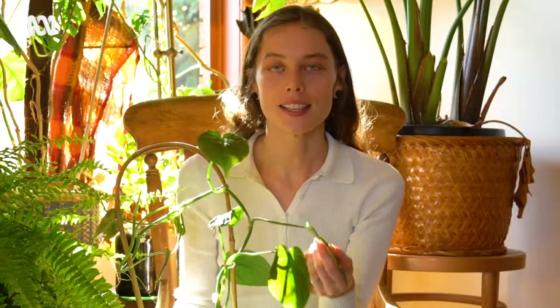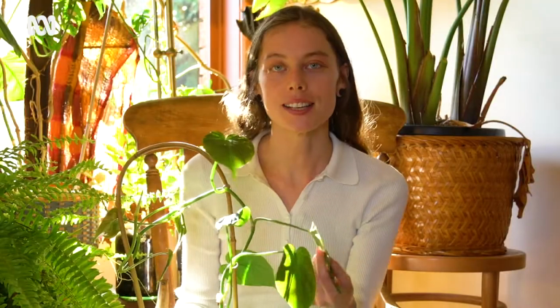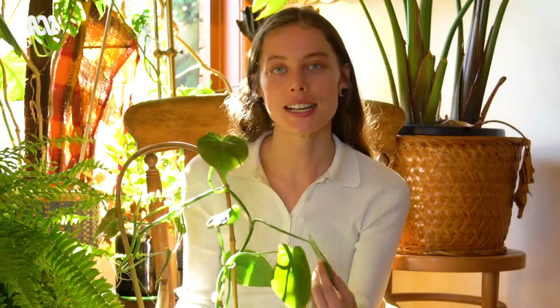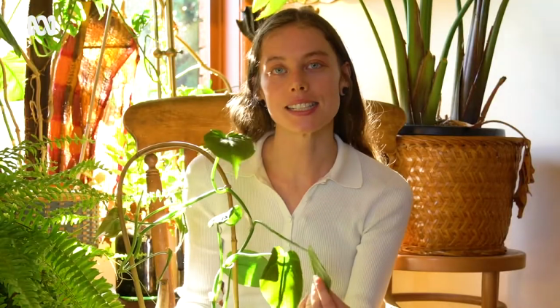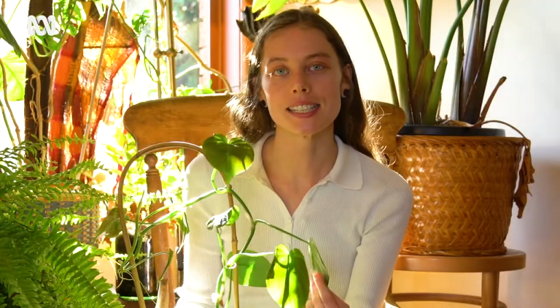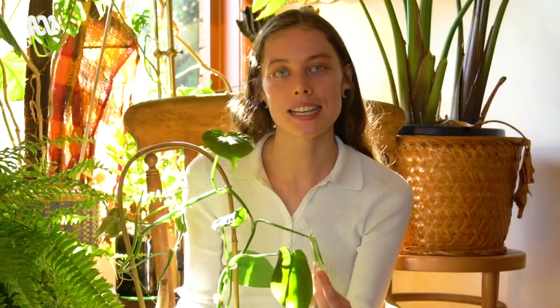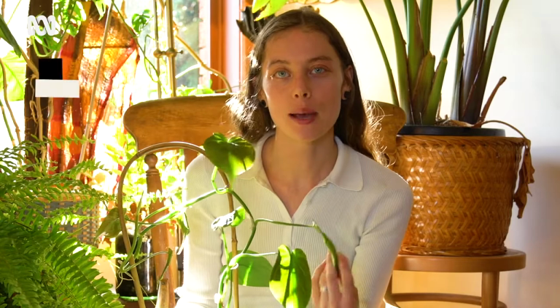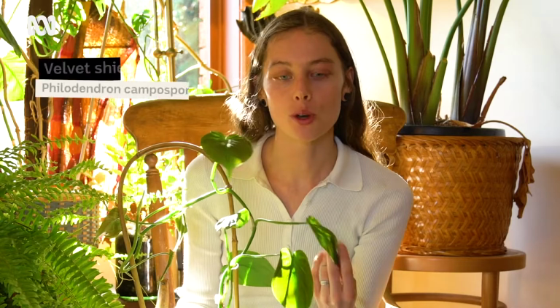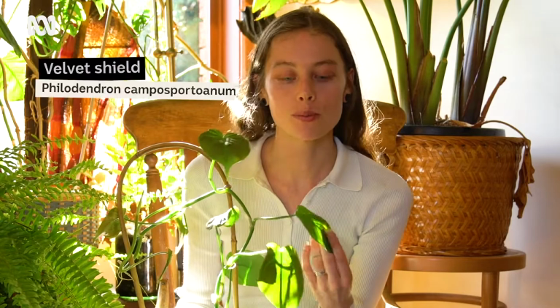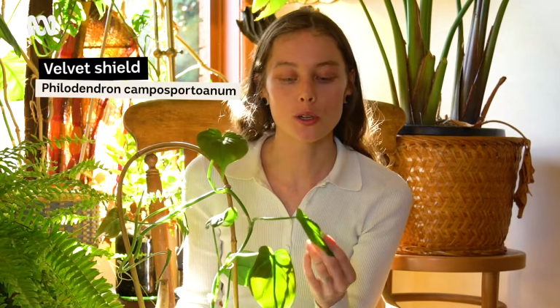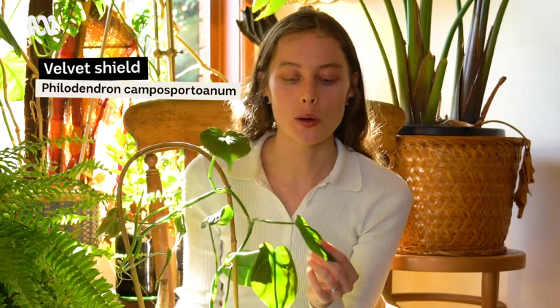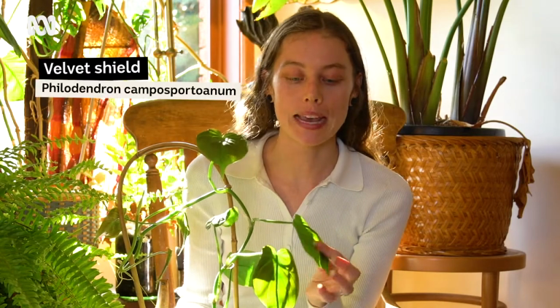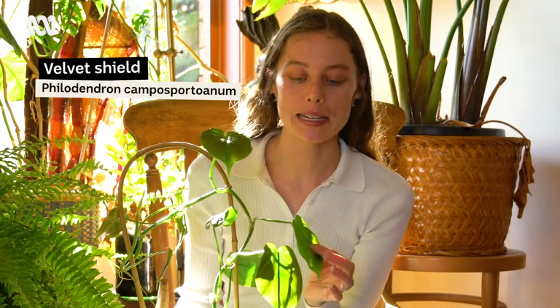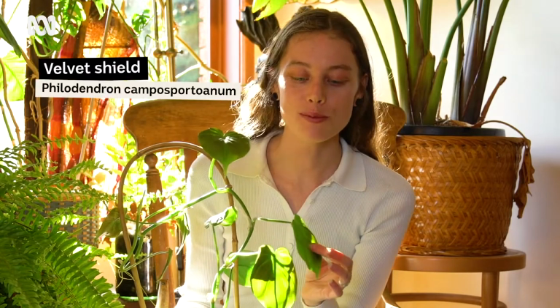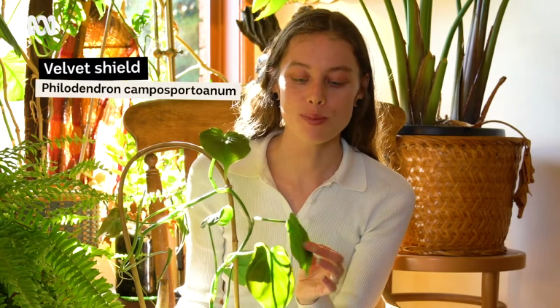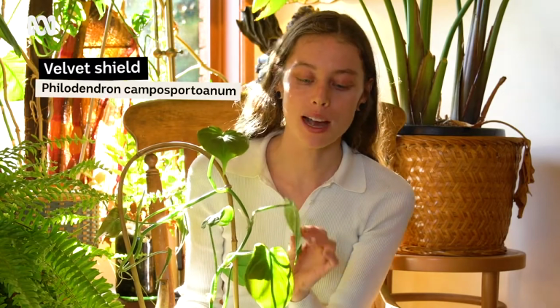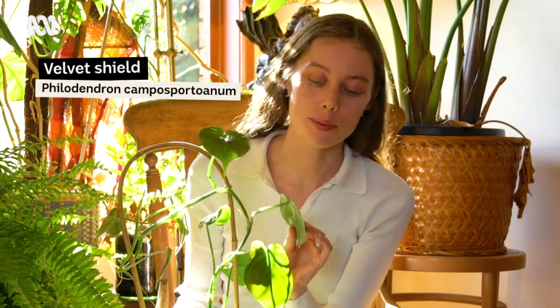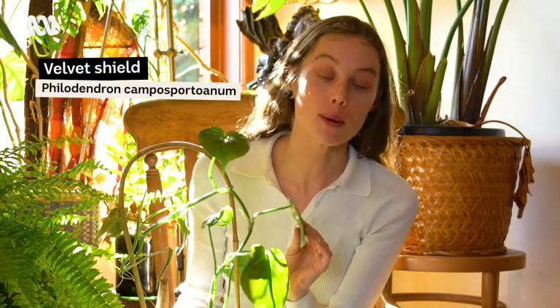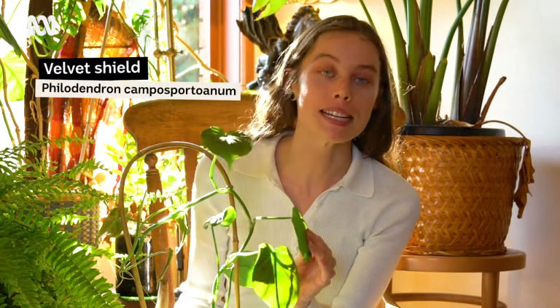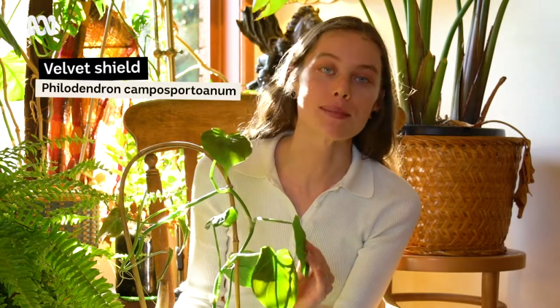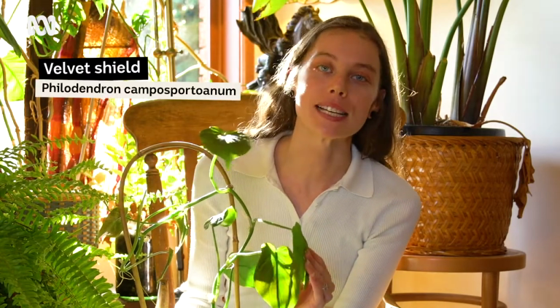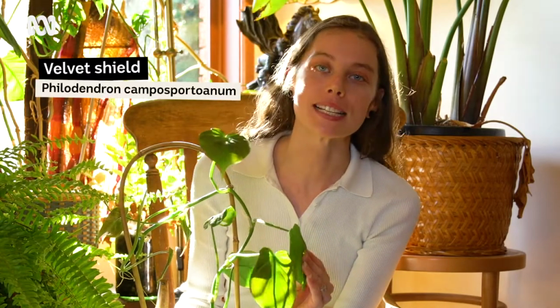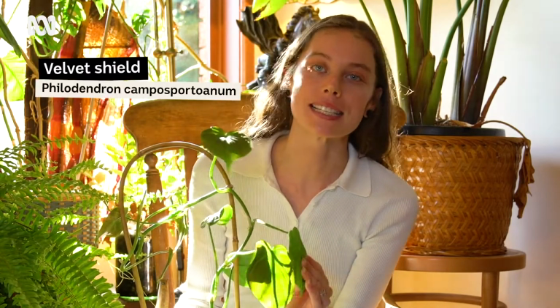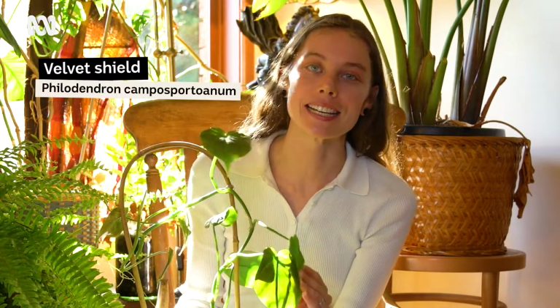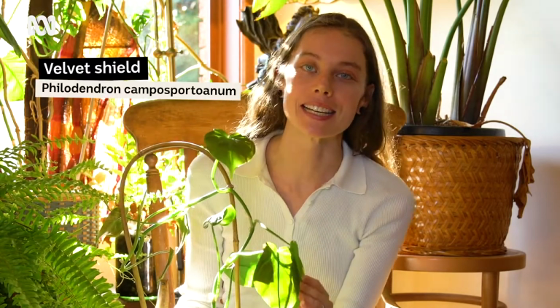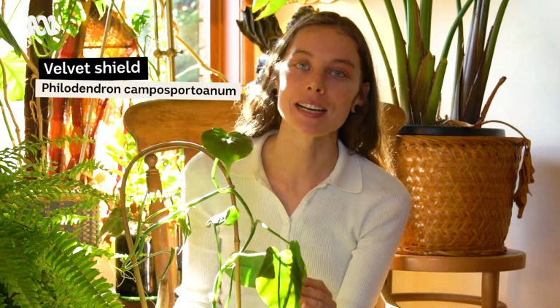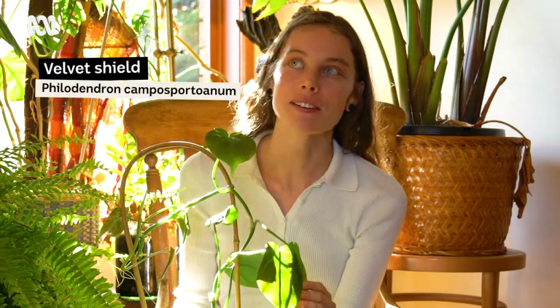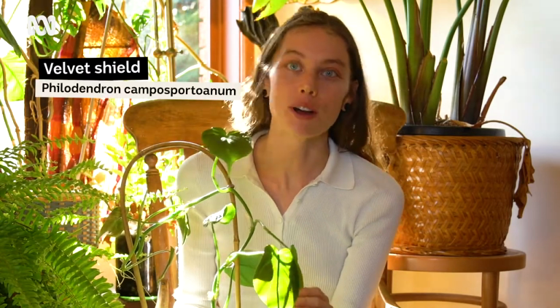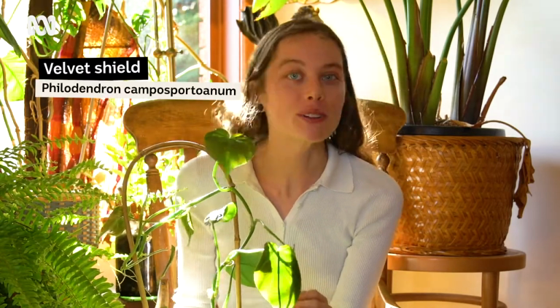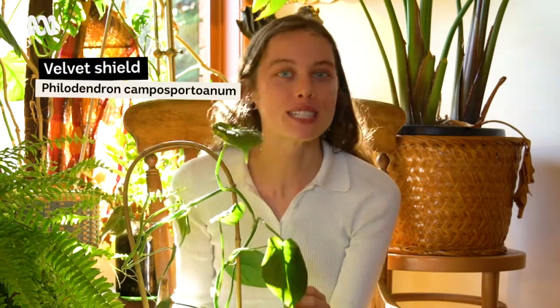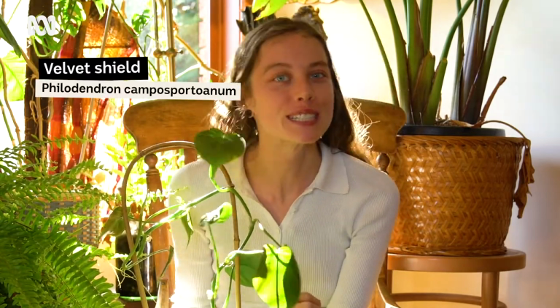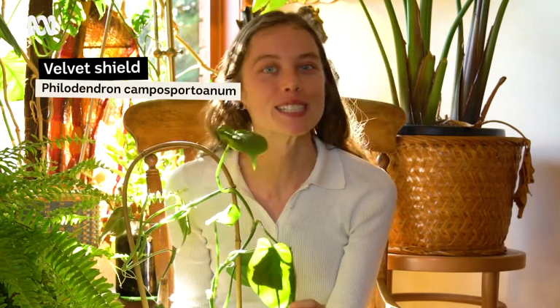This is the Philodendron Camposportoanum. The common name is the Velvet Shield.